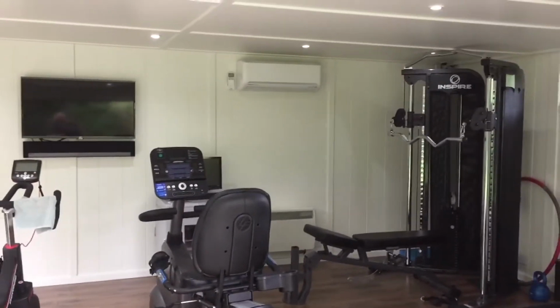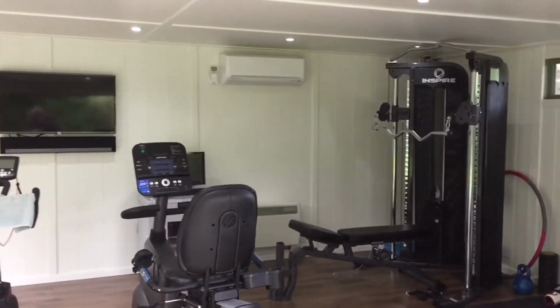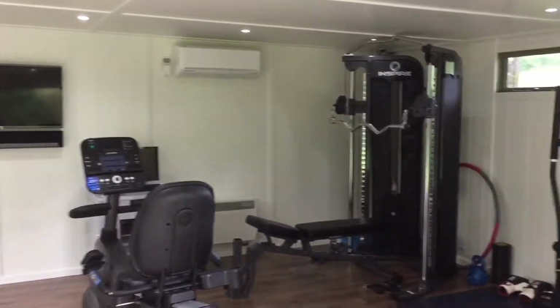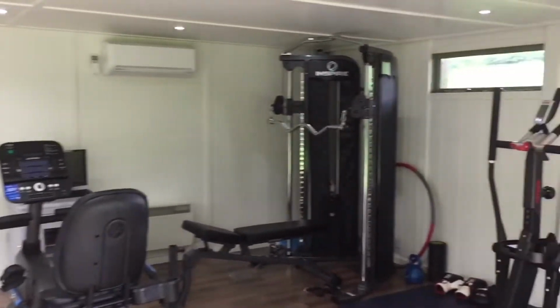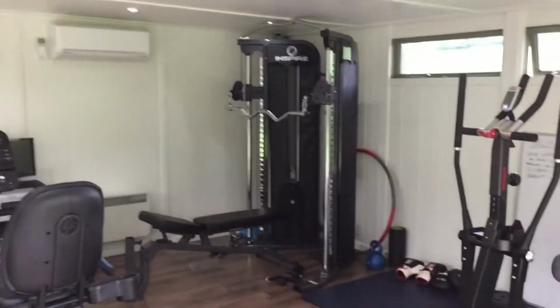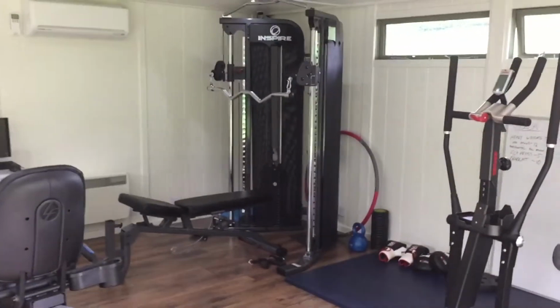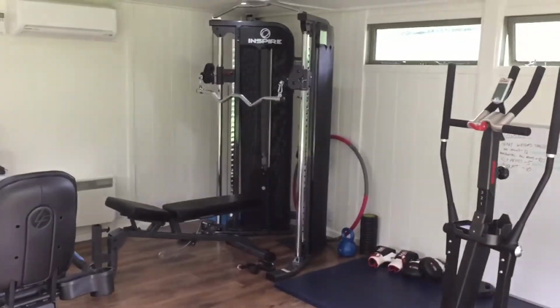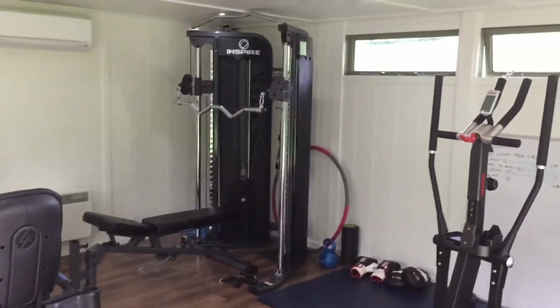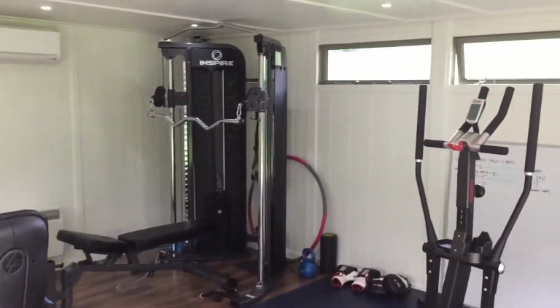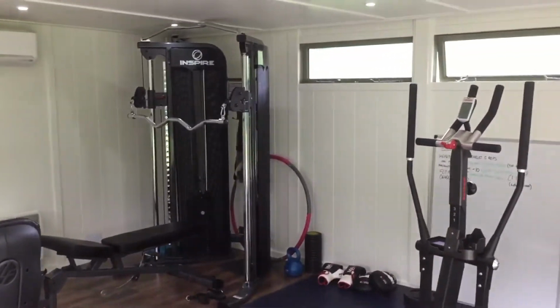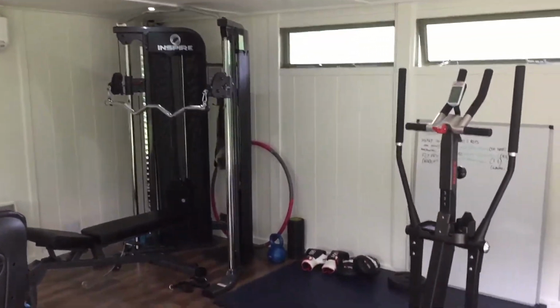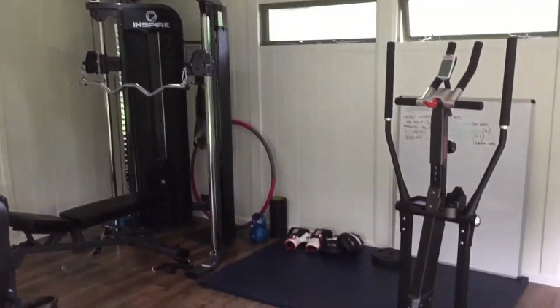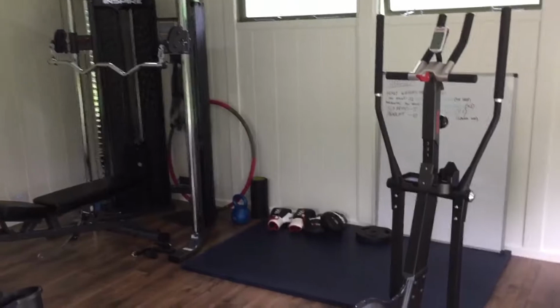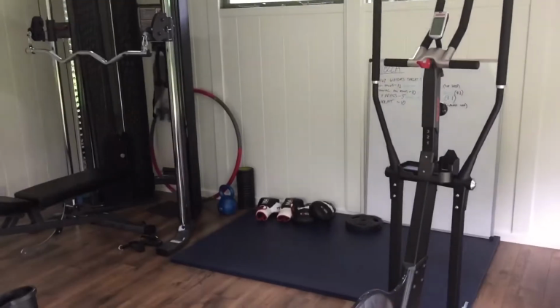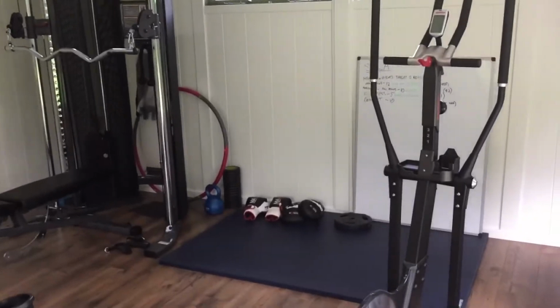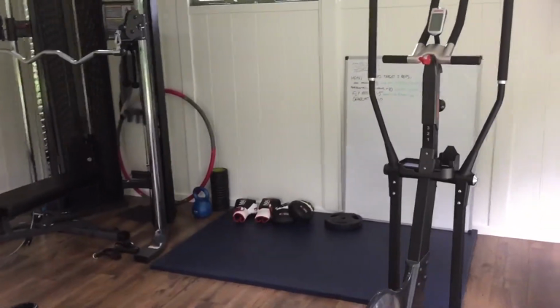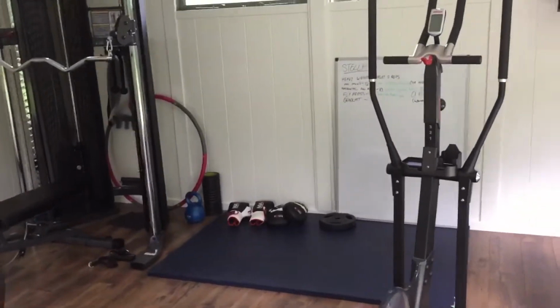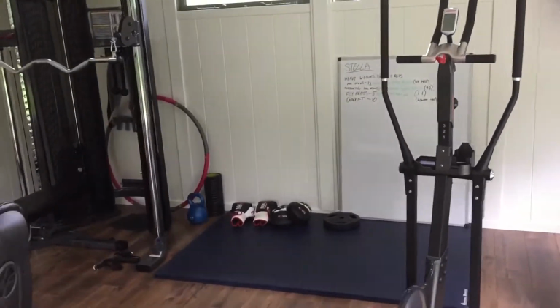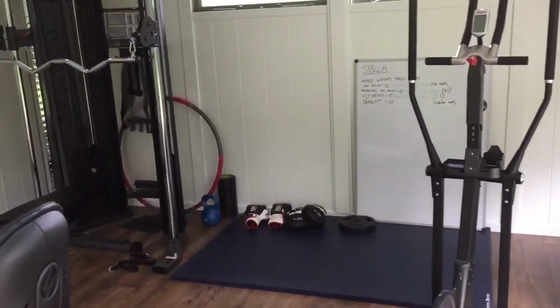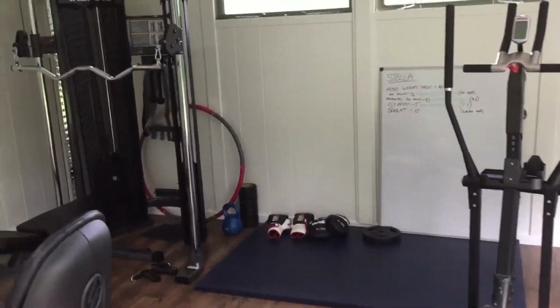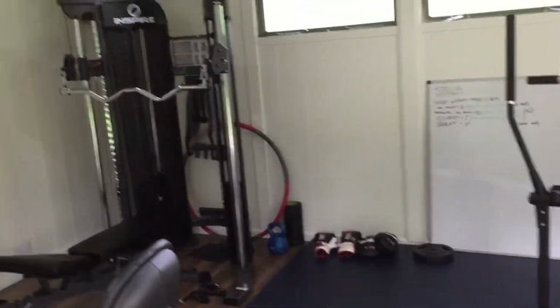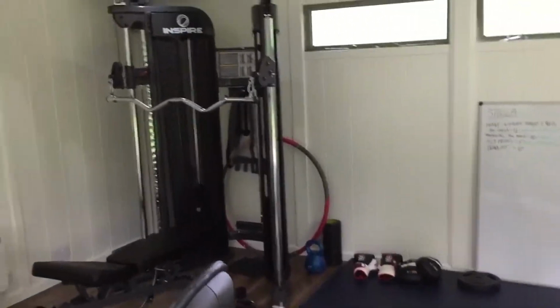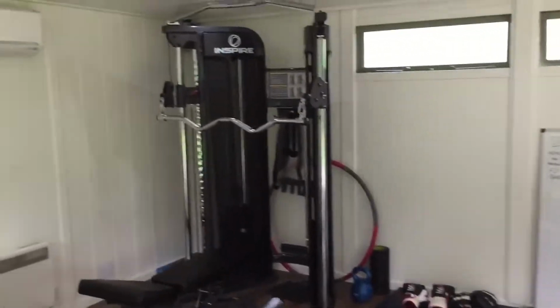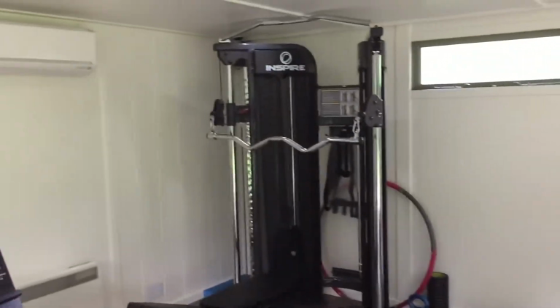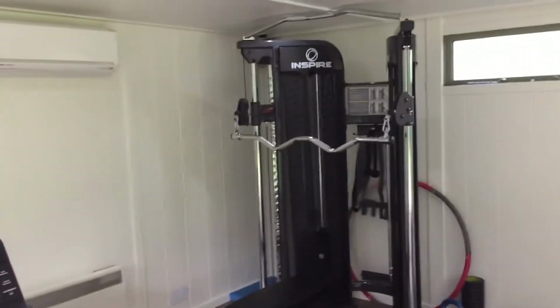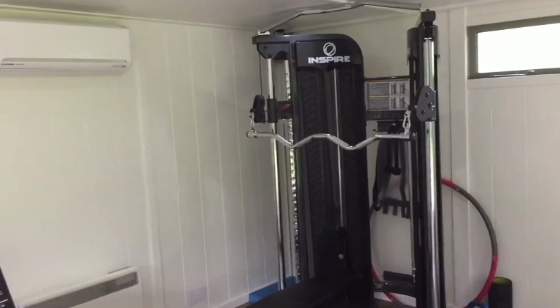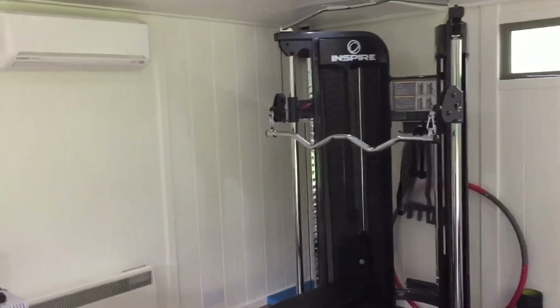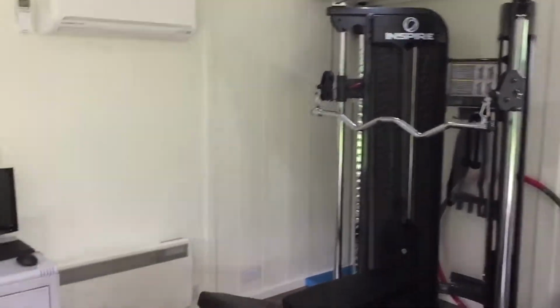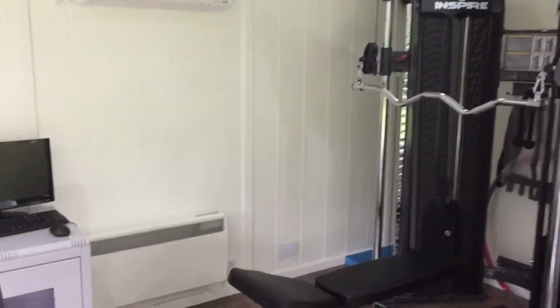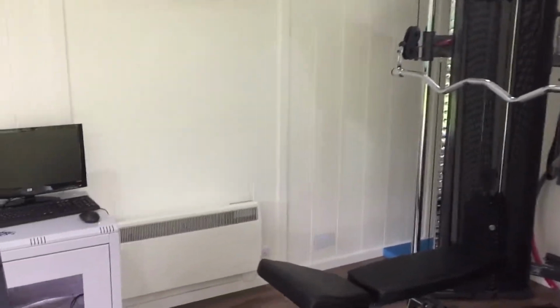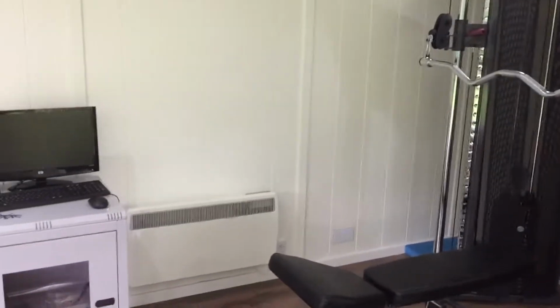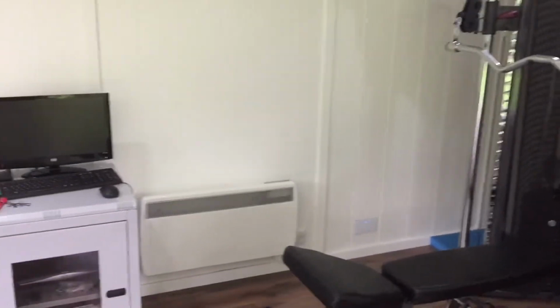Every bit of equipment you would need is in here — a running machine, cross trainer, what bike, cycling bike, and all of the weights and training equipment that you would need. Just the normal stuff from us.